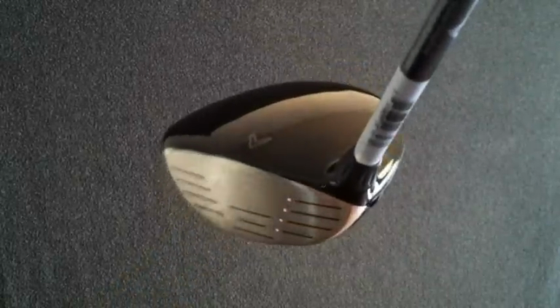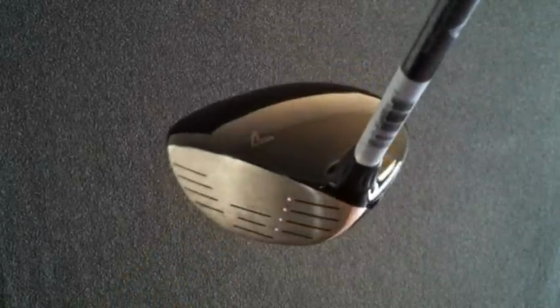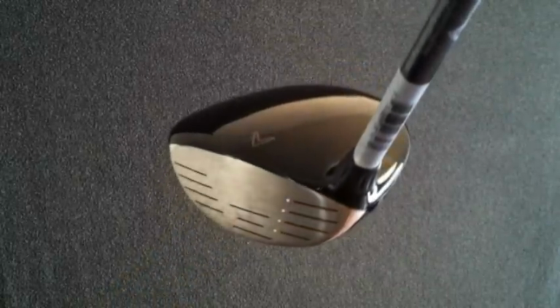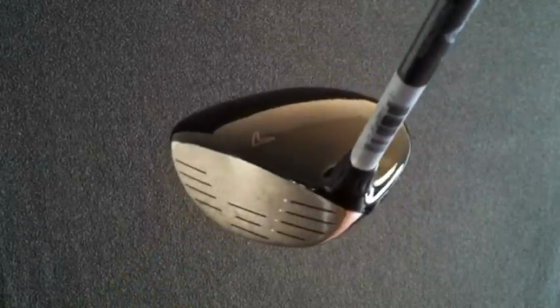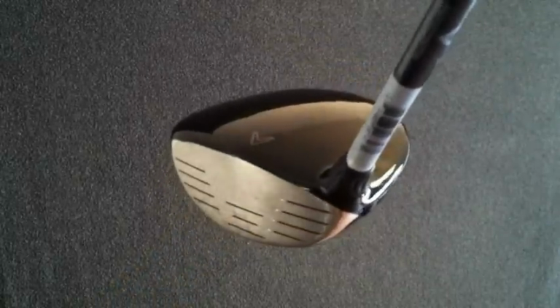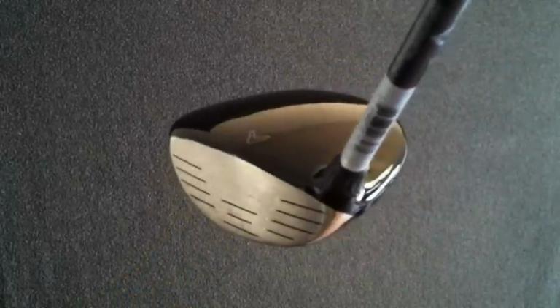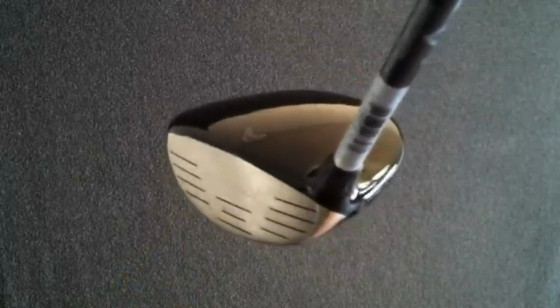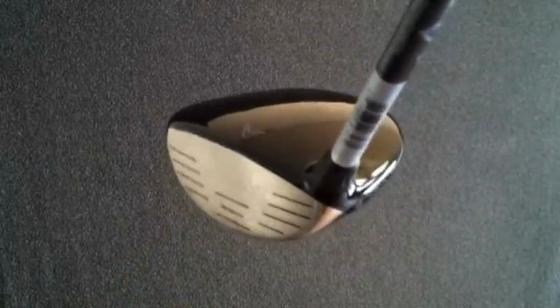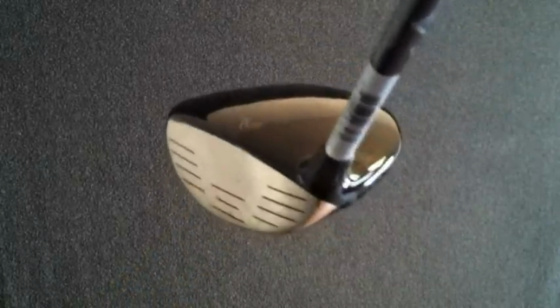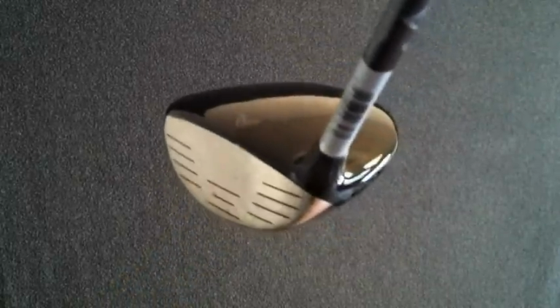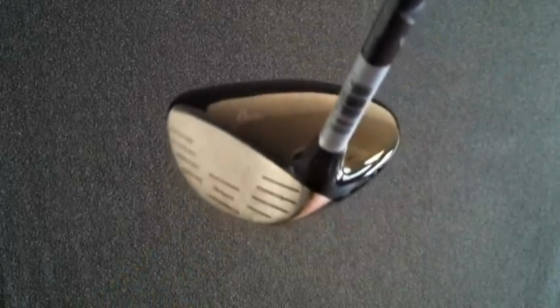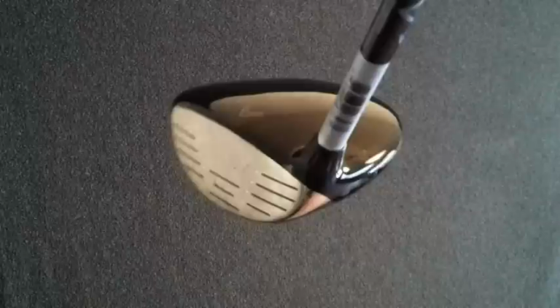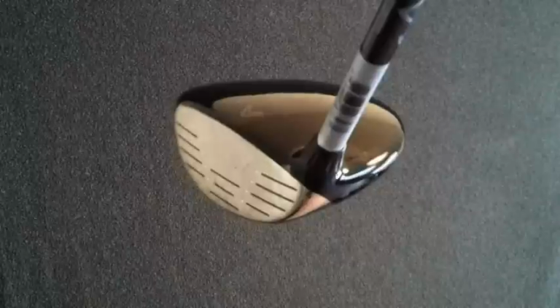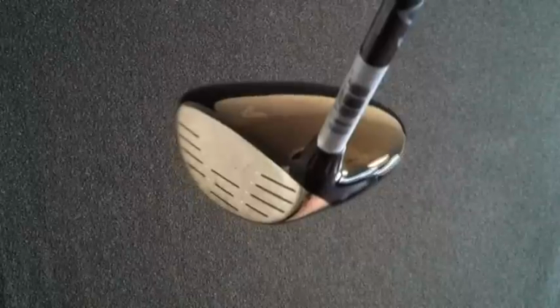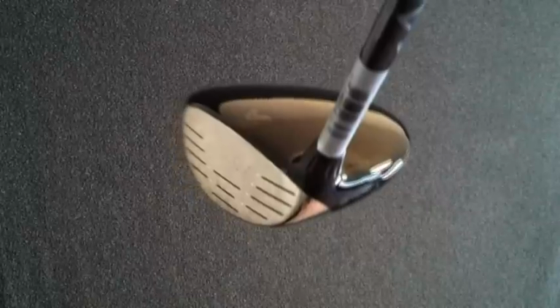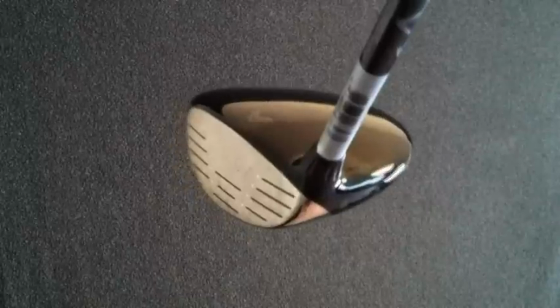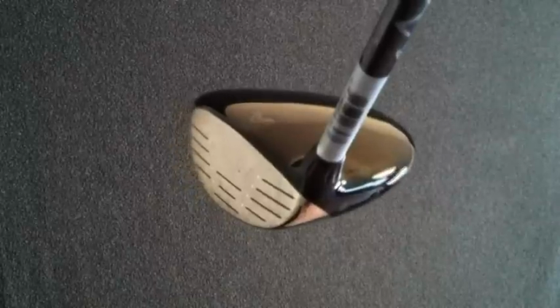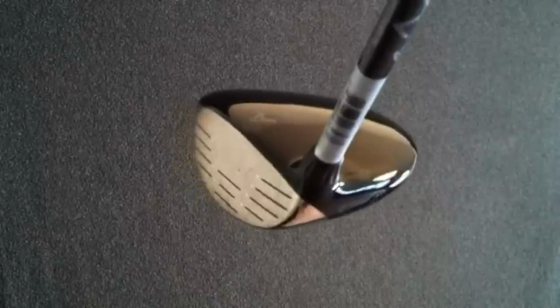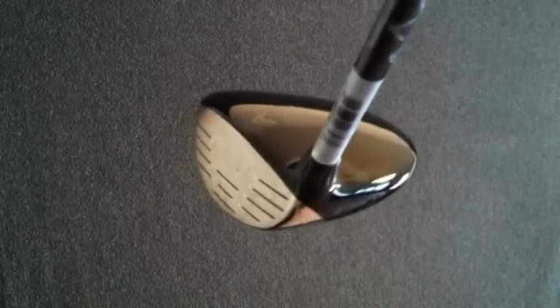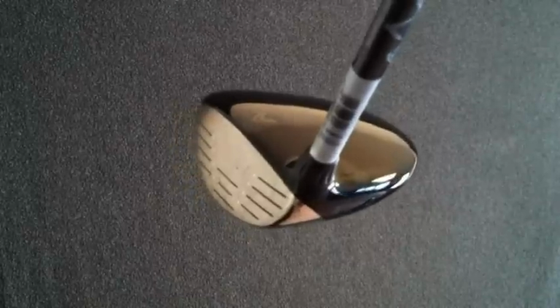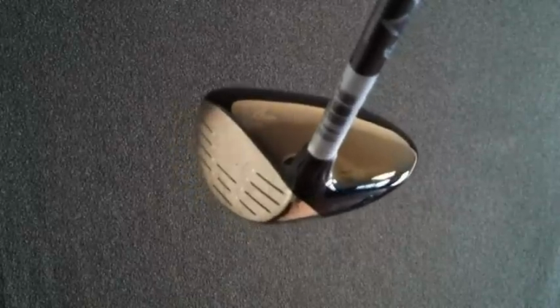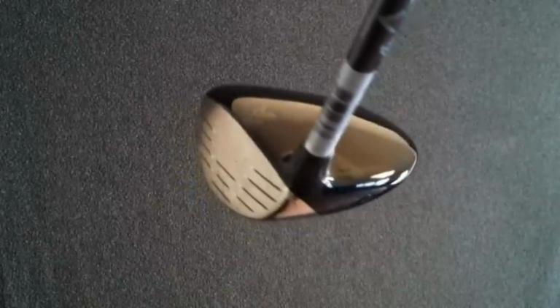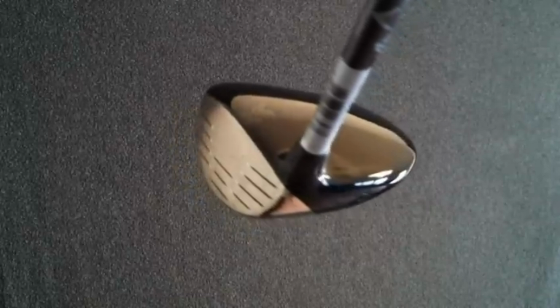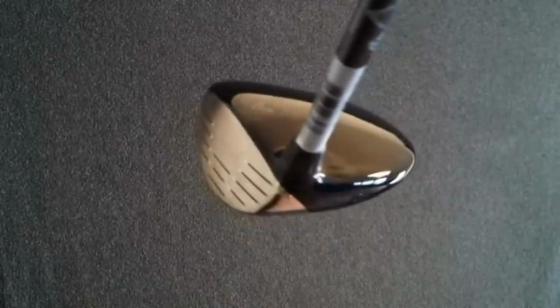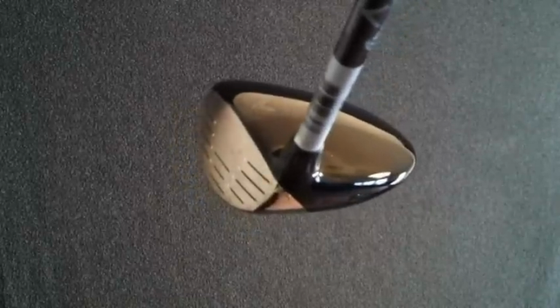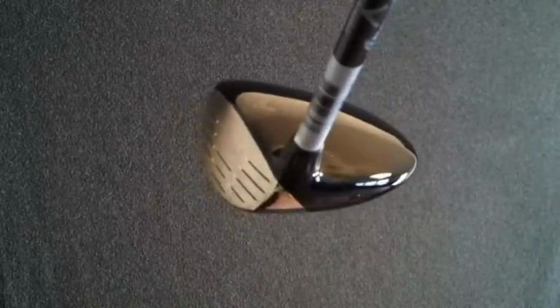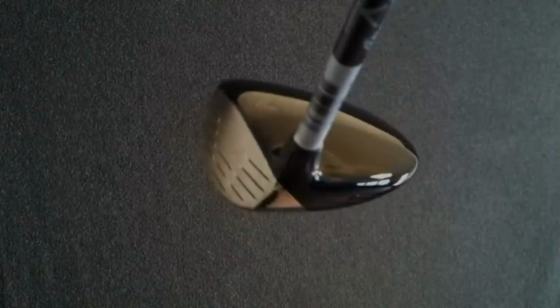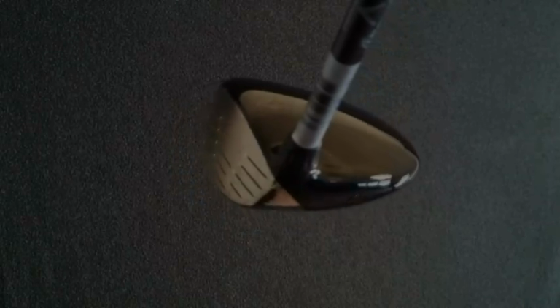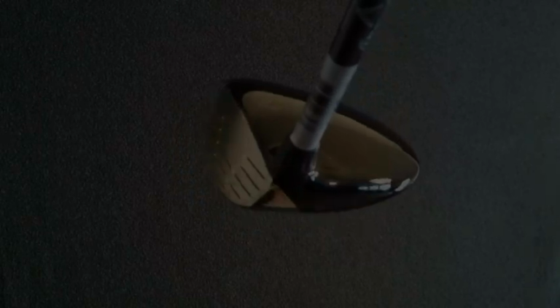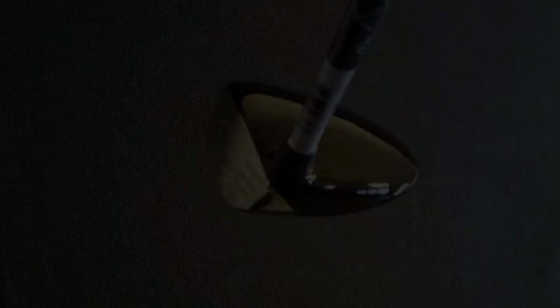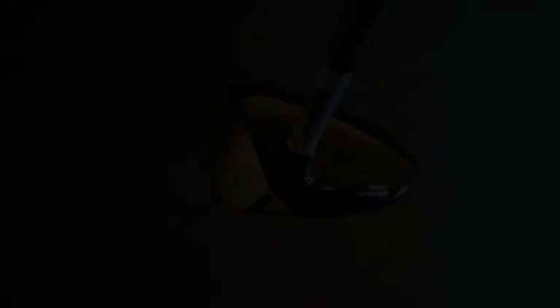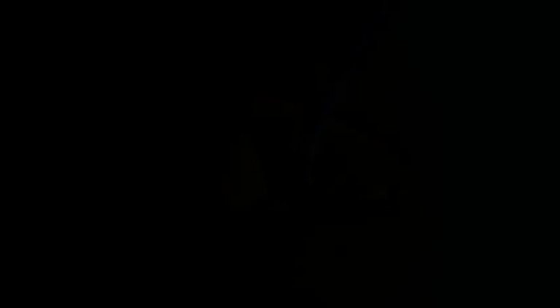Made of stainless steel, the club head has a great sound at impact and has a very large sweet spot.